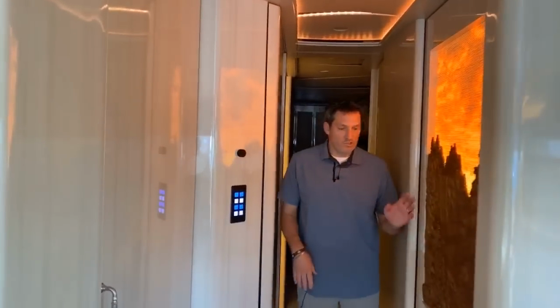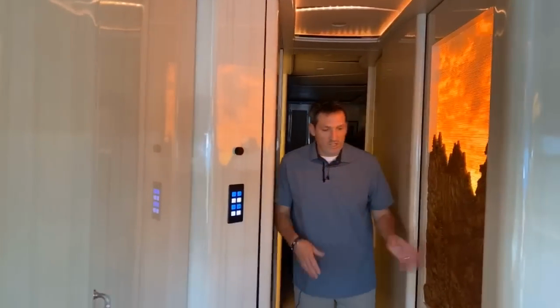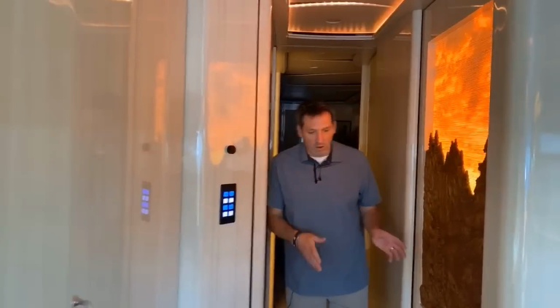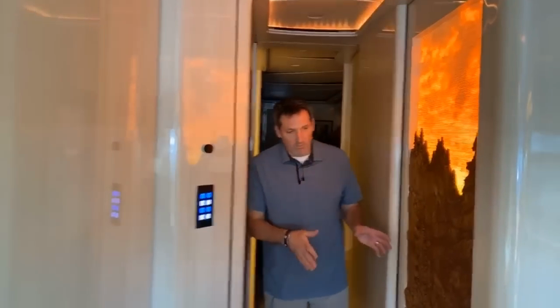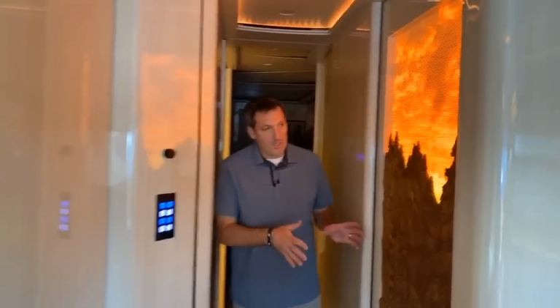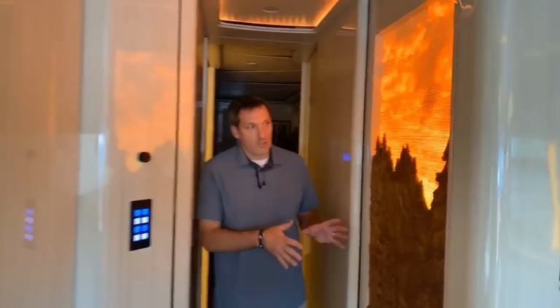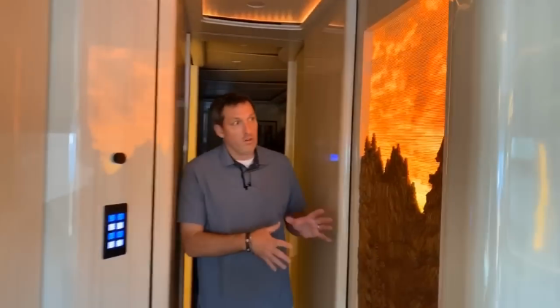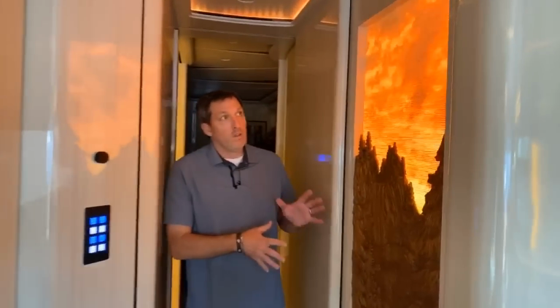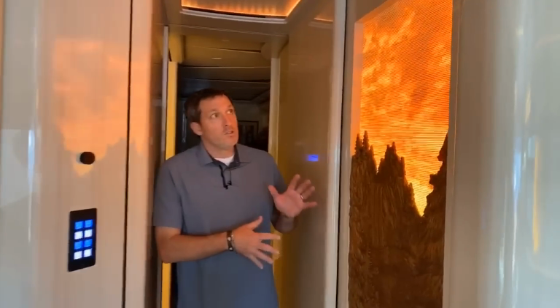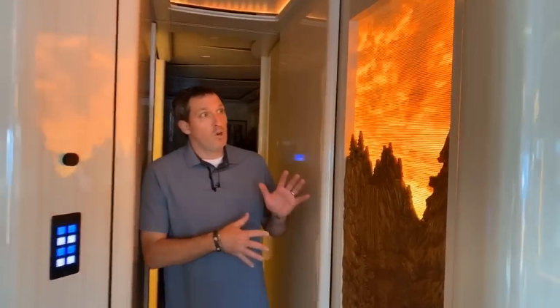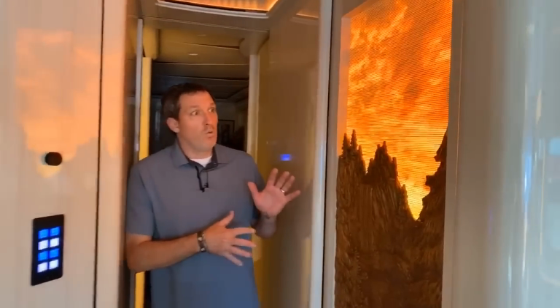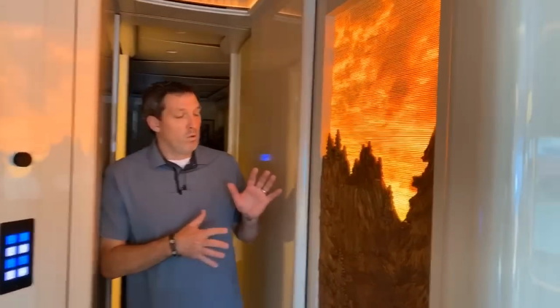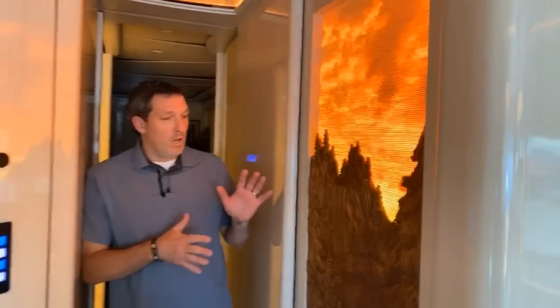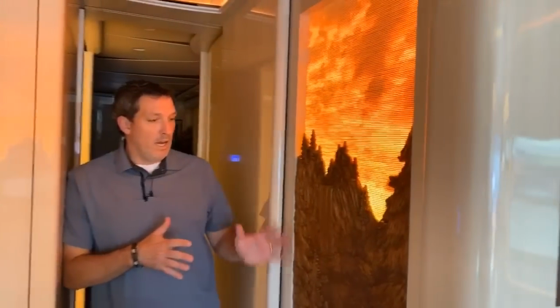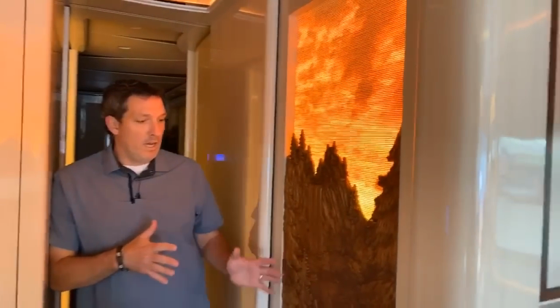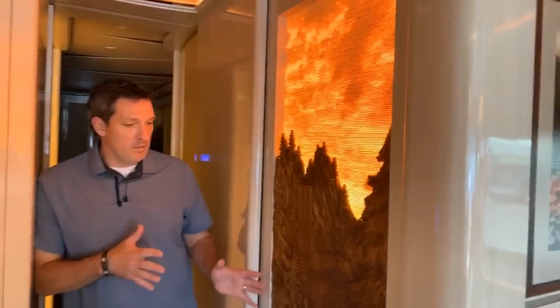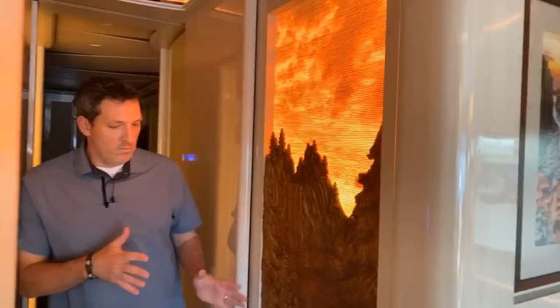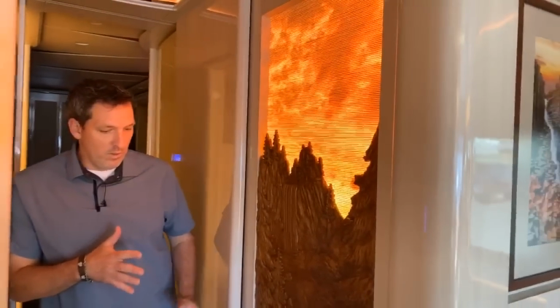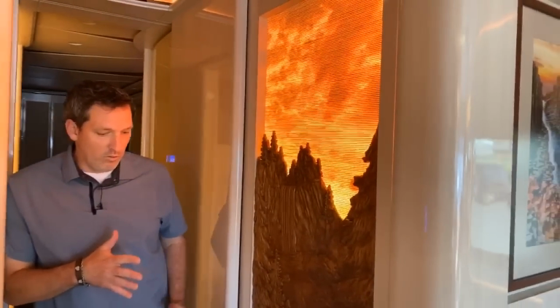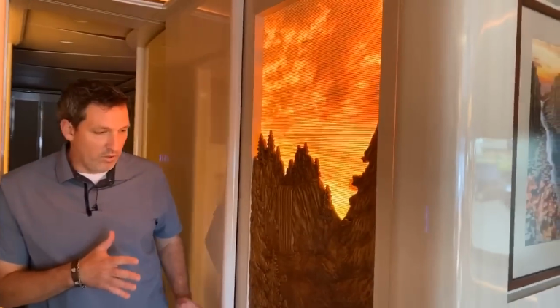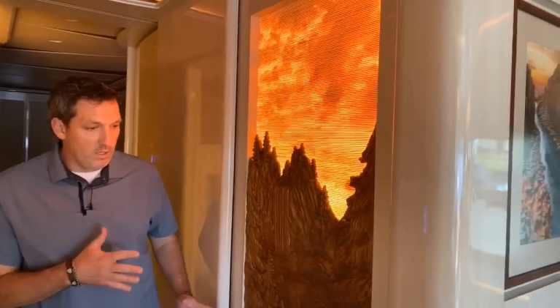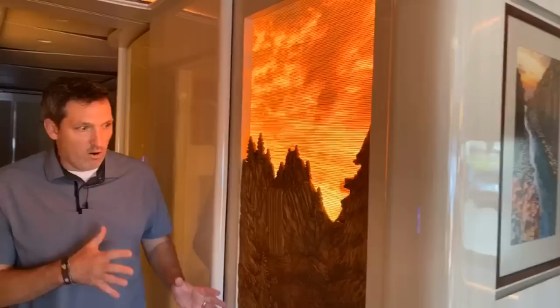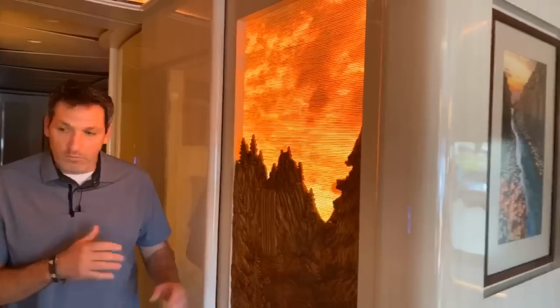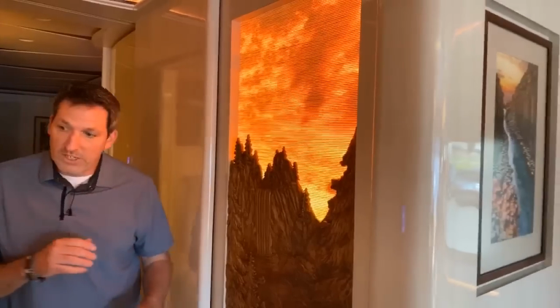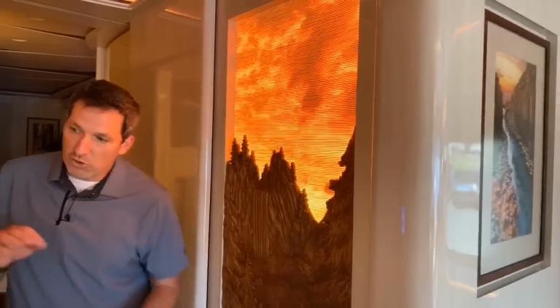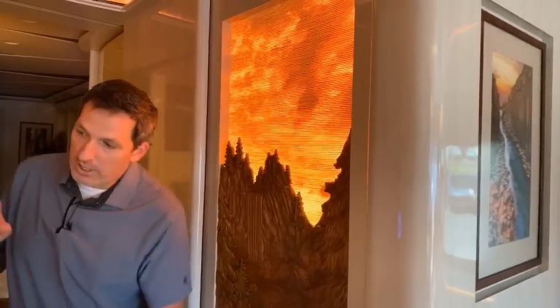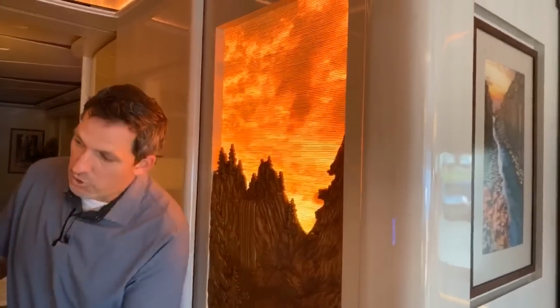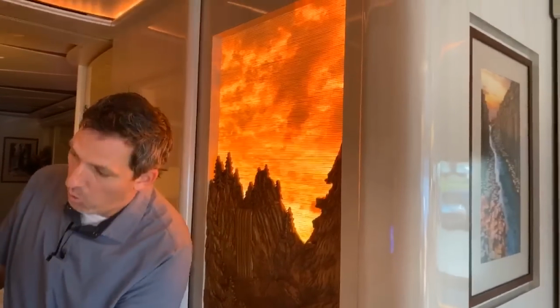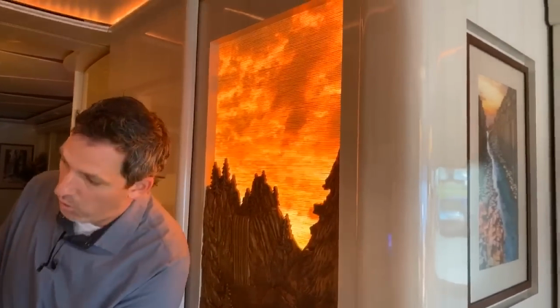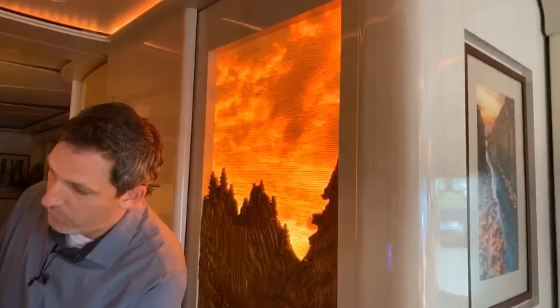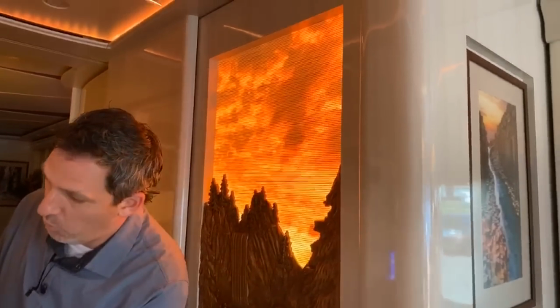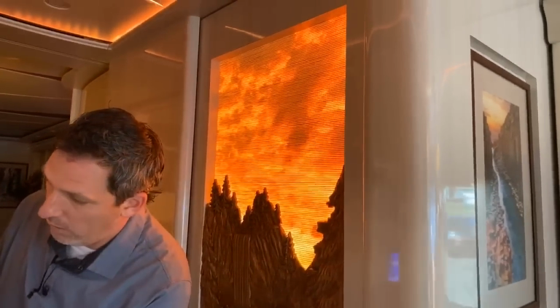Take a look at this — this is the art feature, hidden door, if you will.